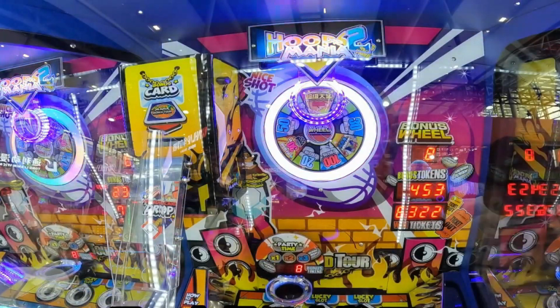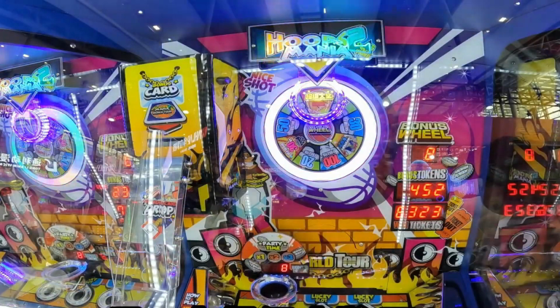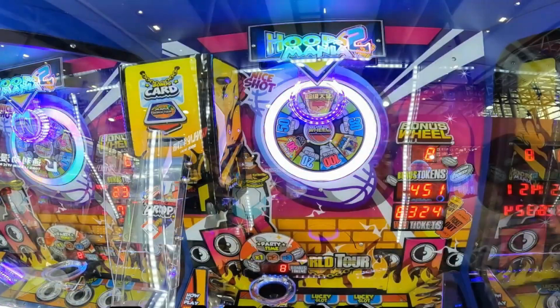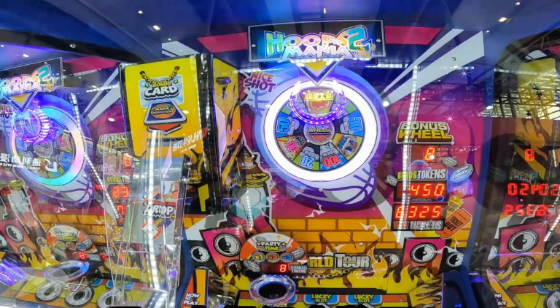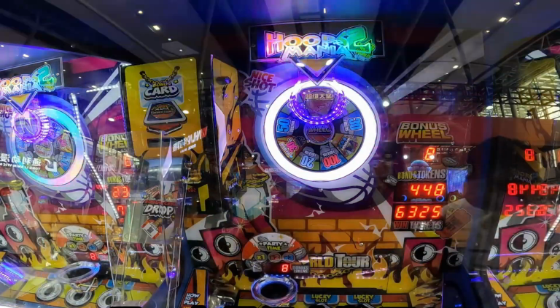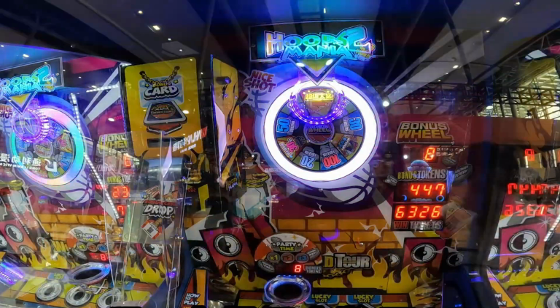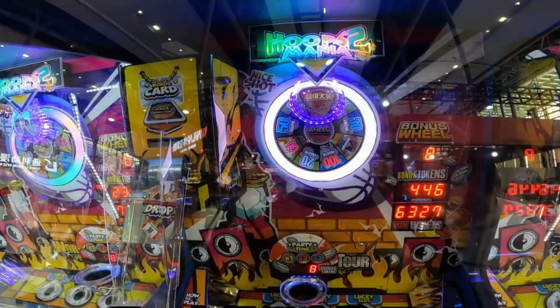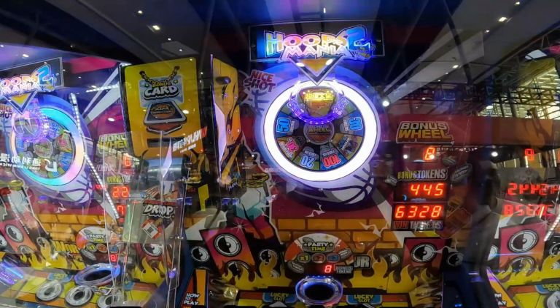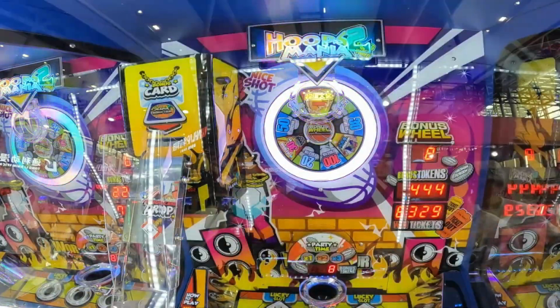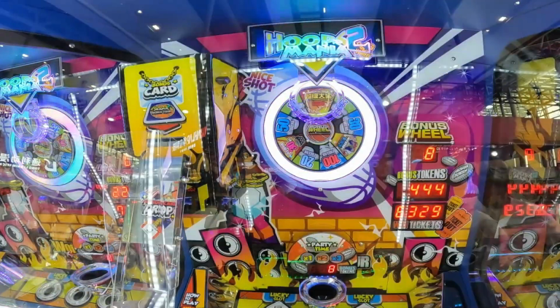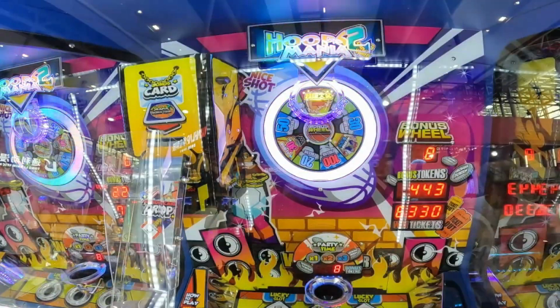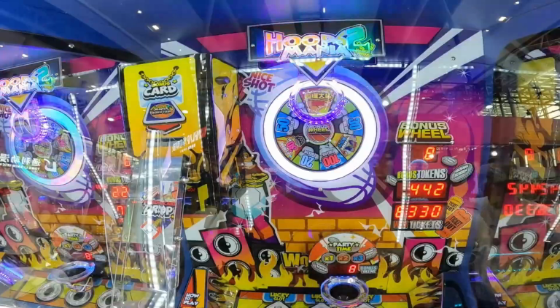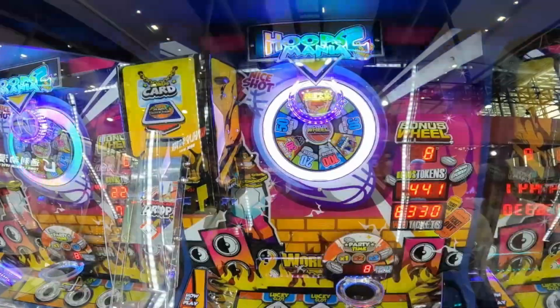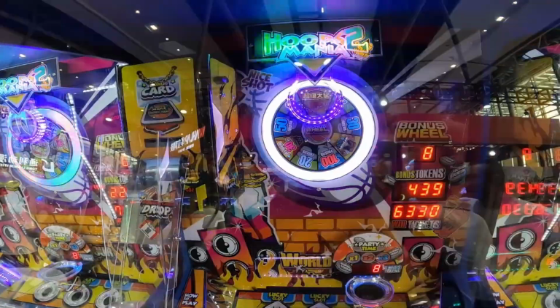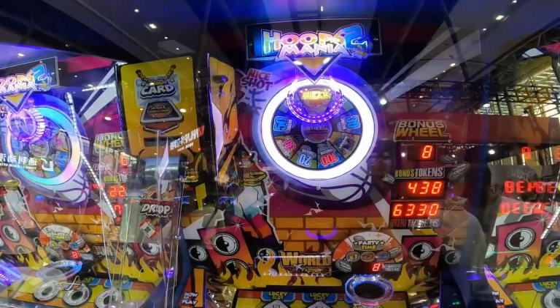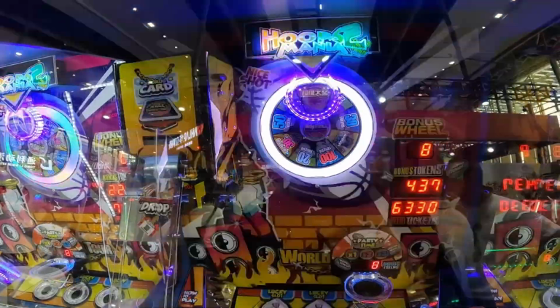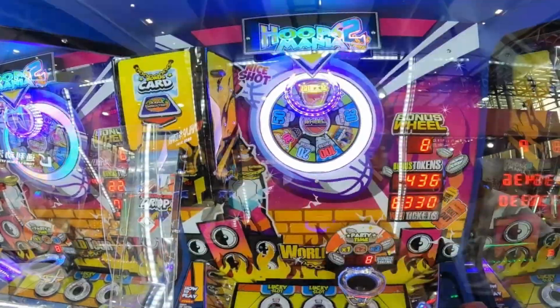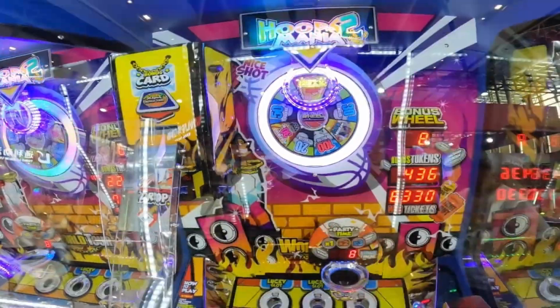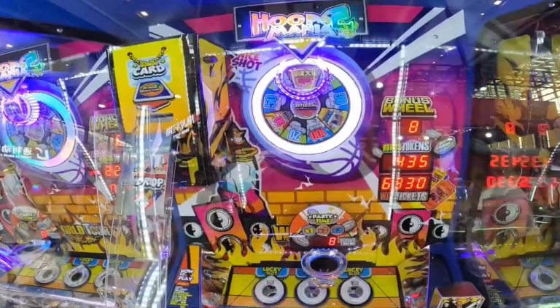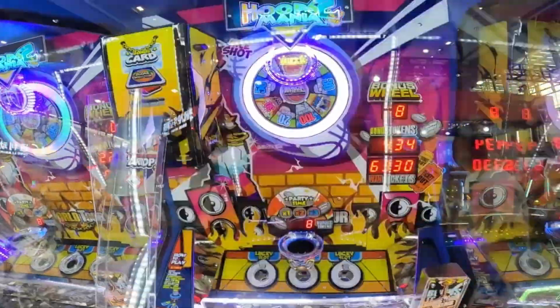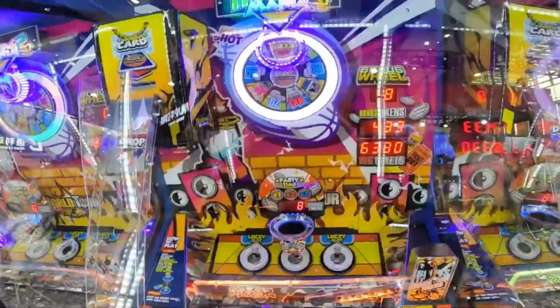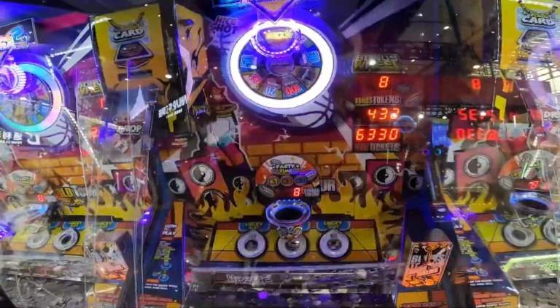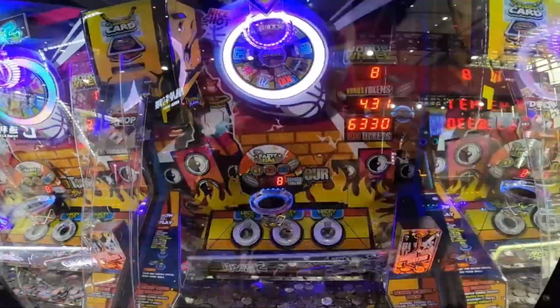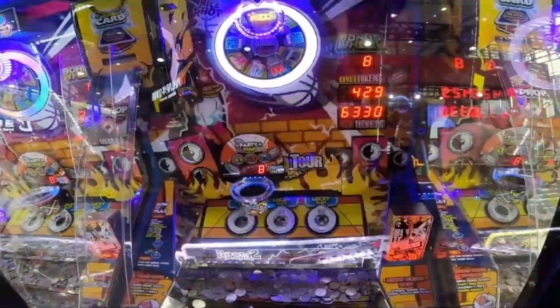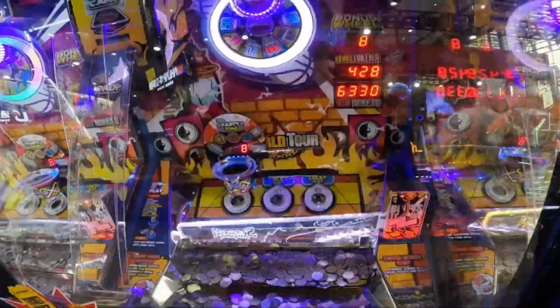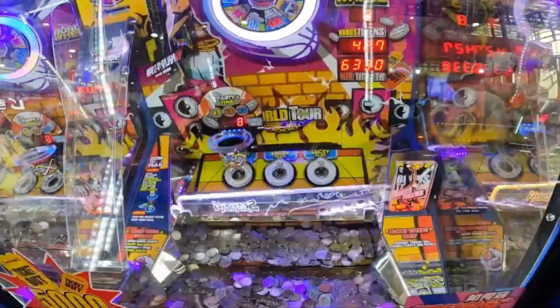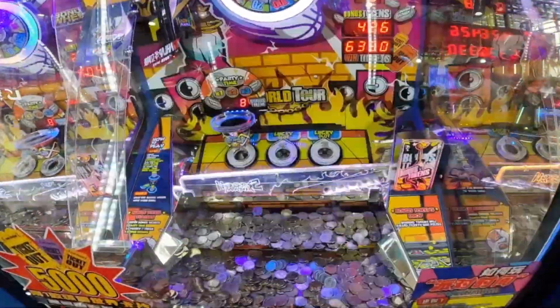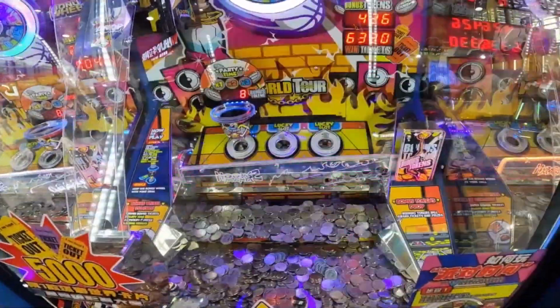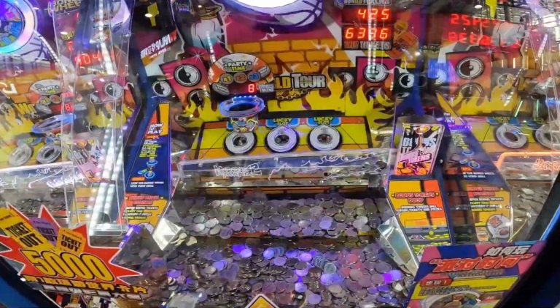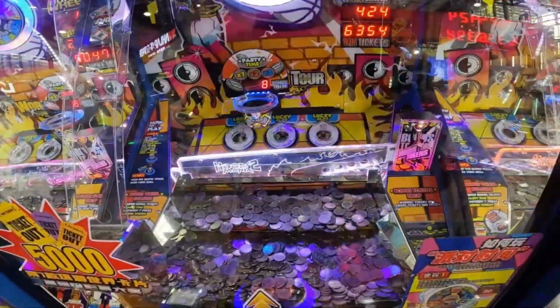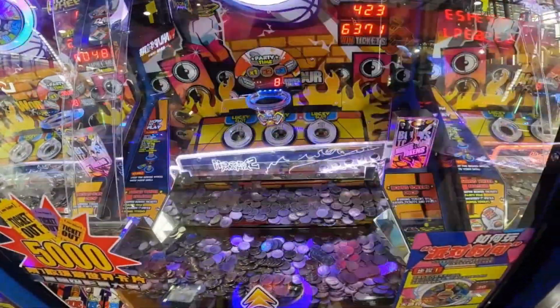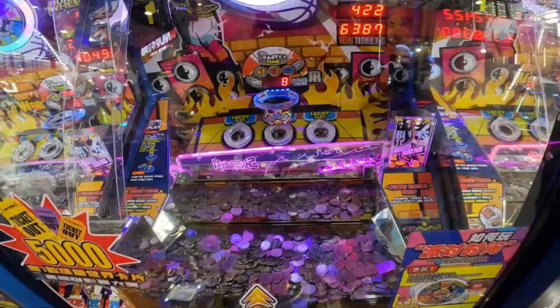Great! Now we have the jackpot! So many coins rolling down! It's spectacular!